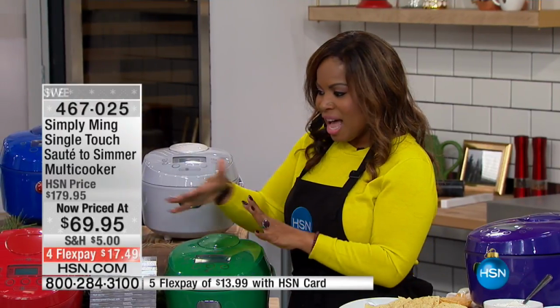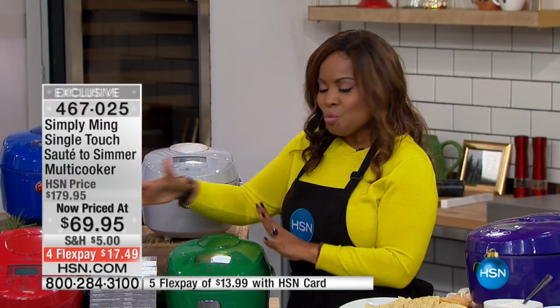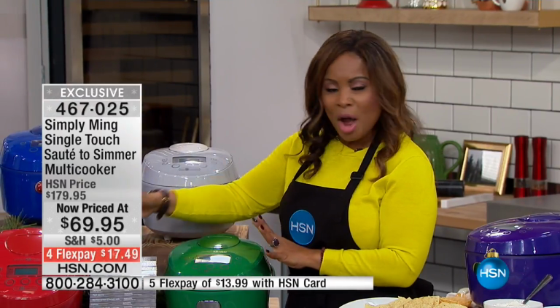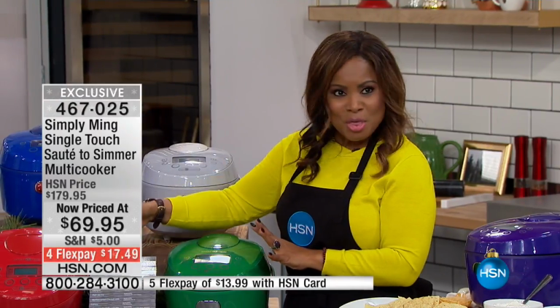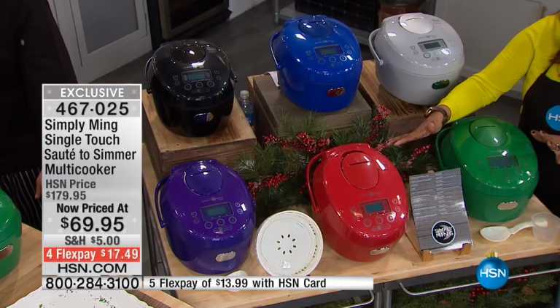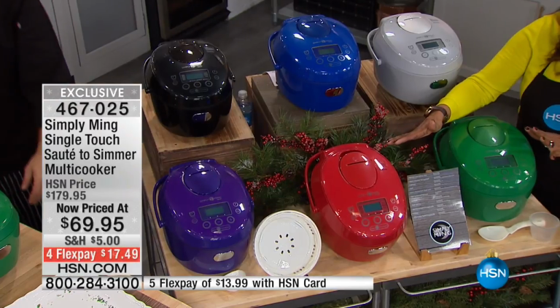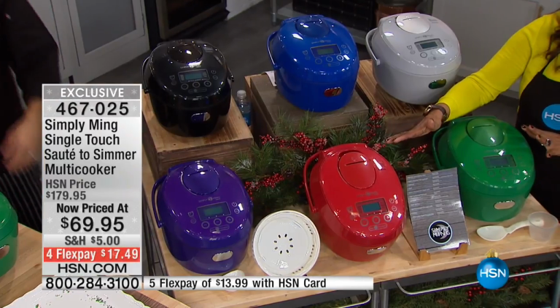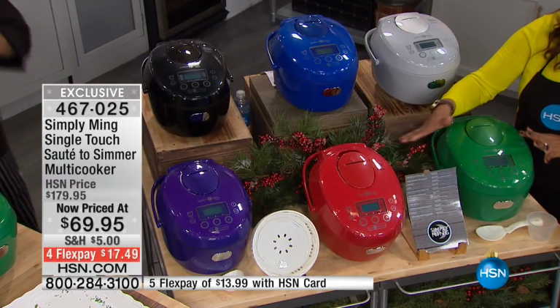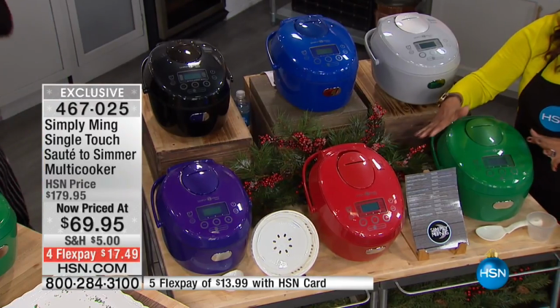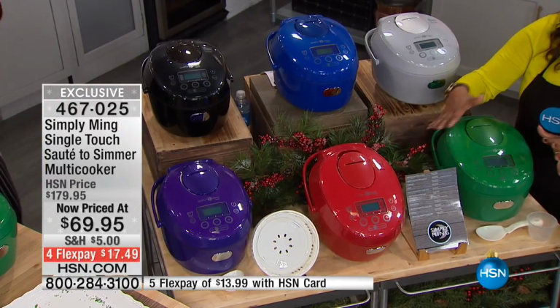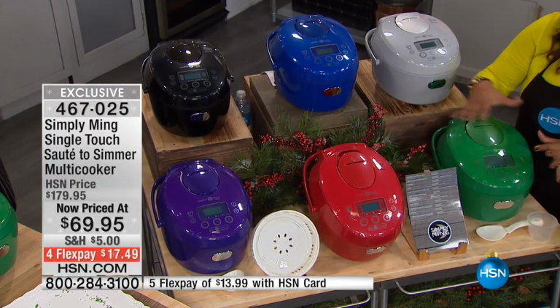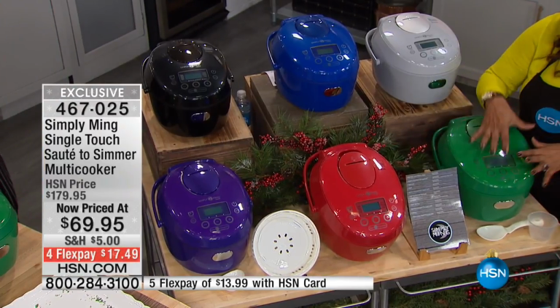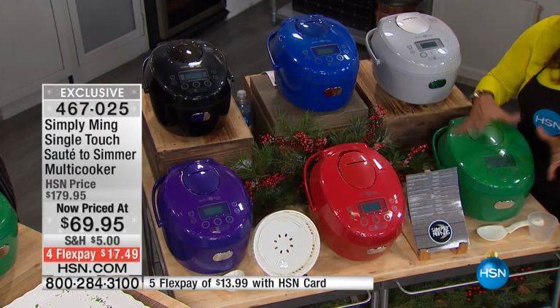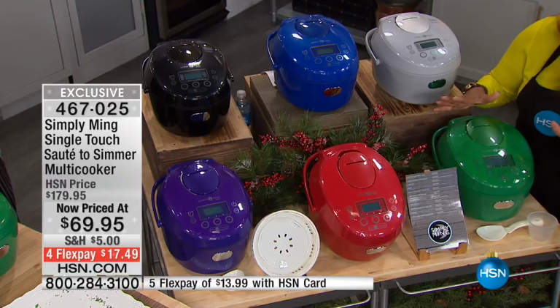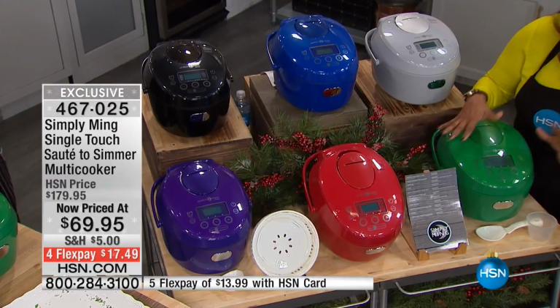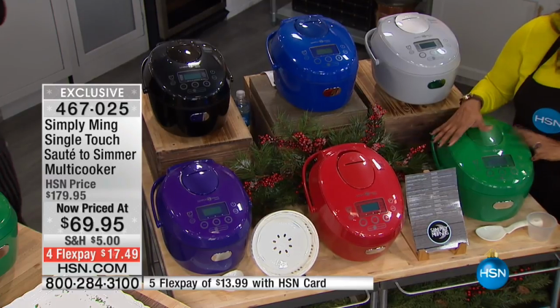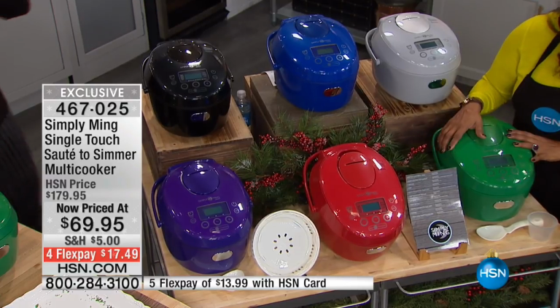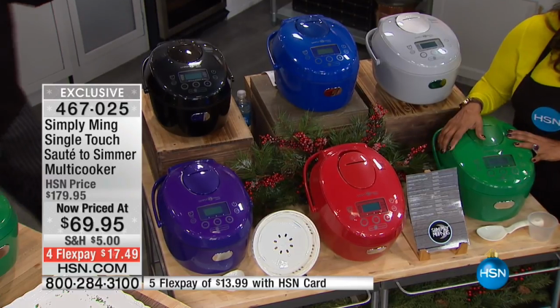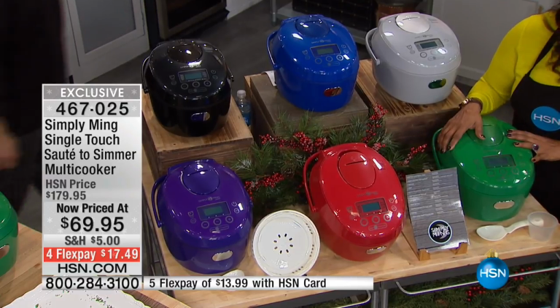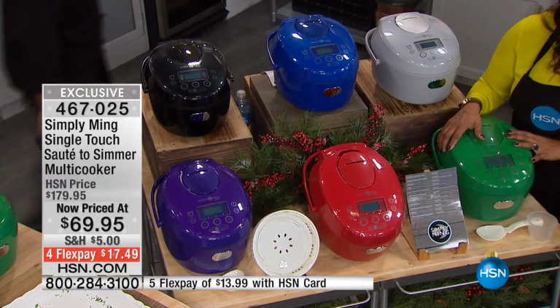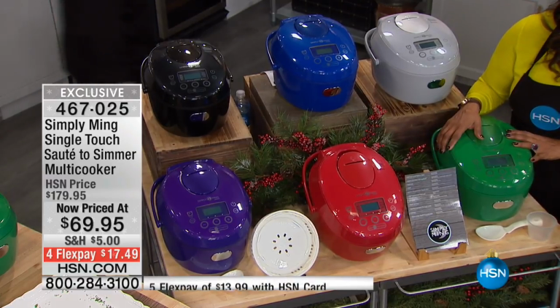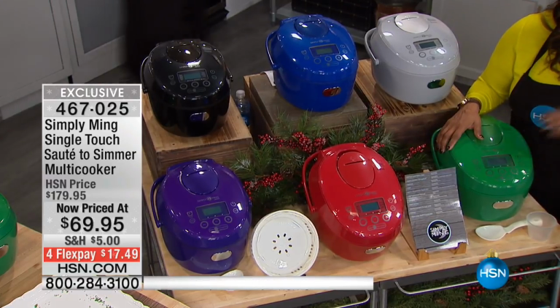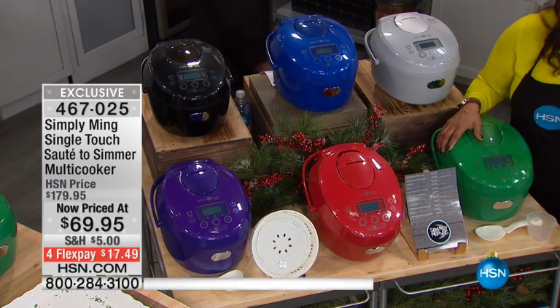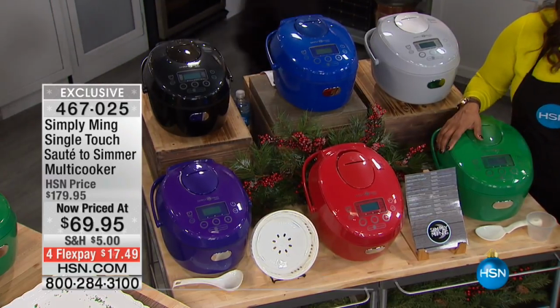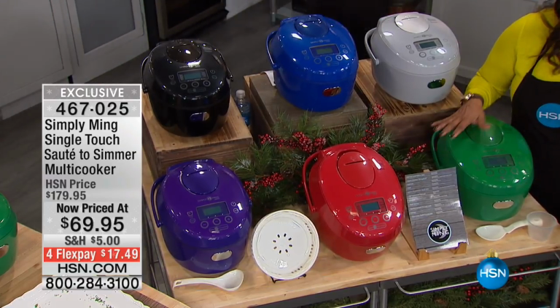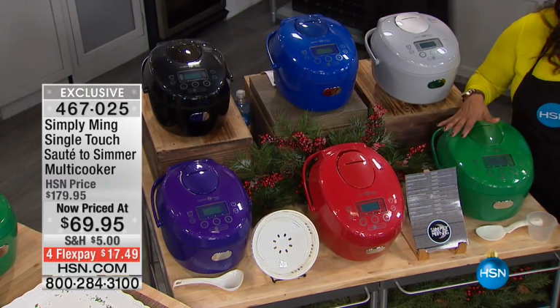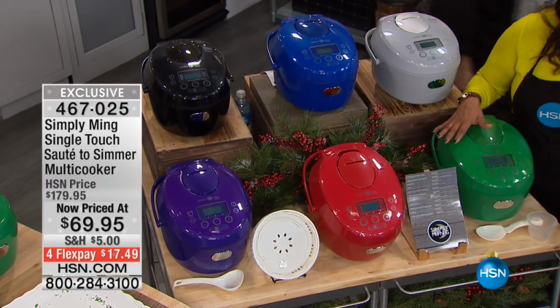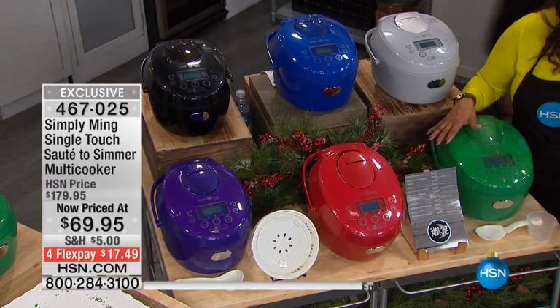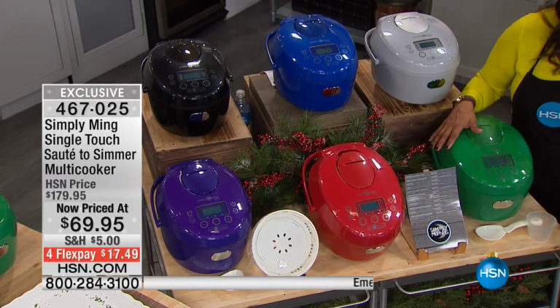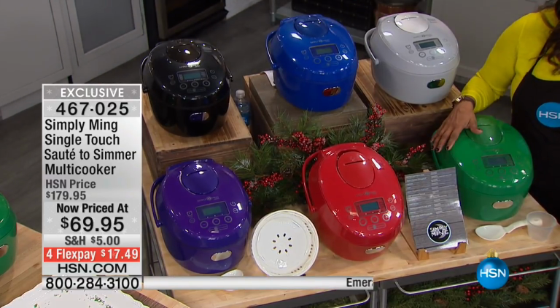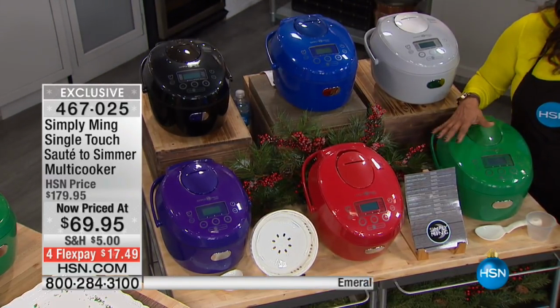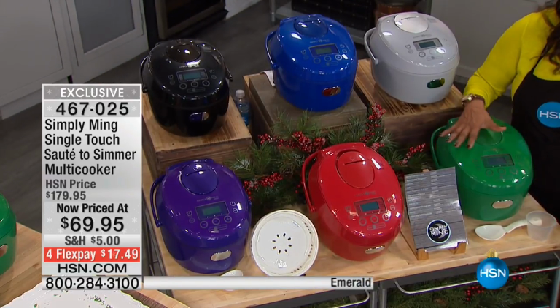I'll walk you through all the colors. This green is so gorgeous — it is available for you. Emerald green is available.